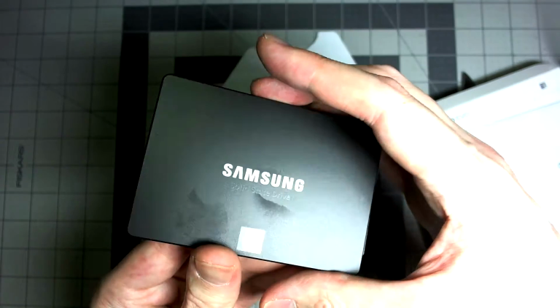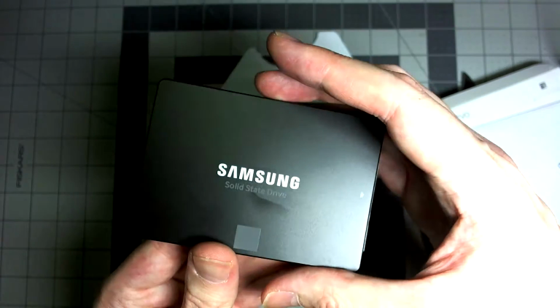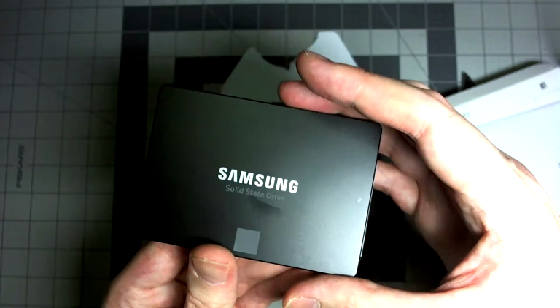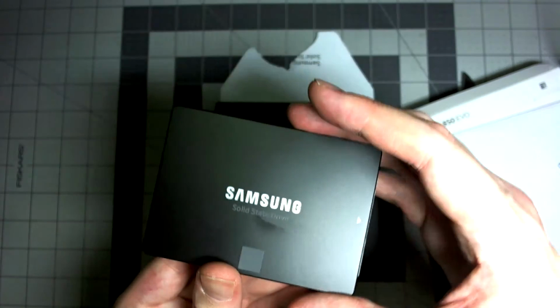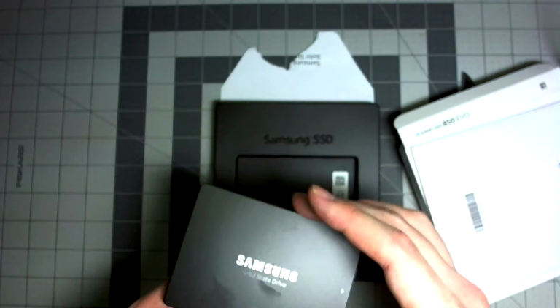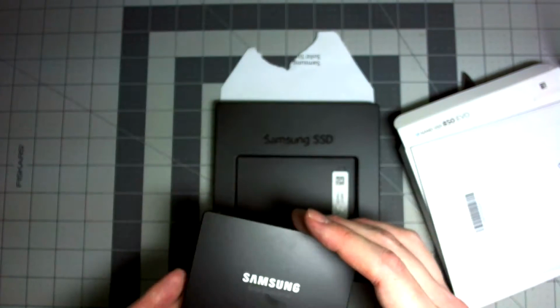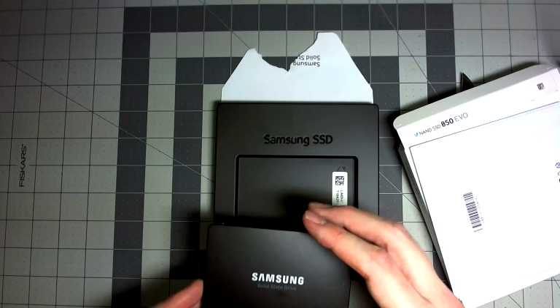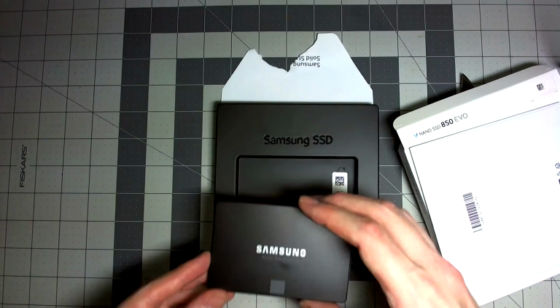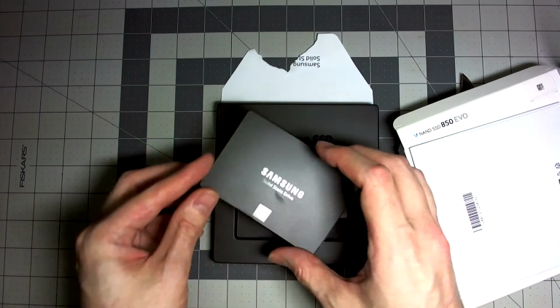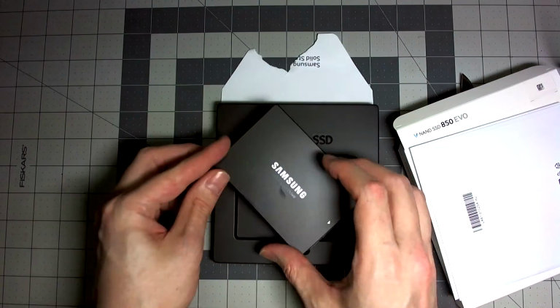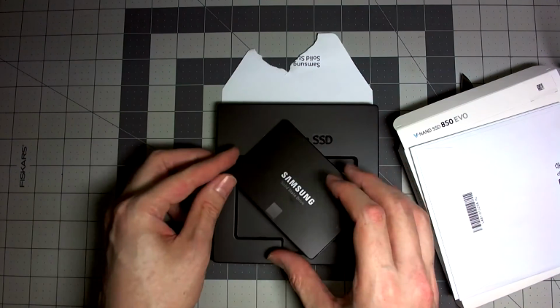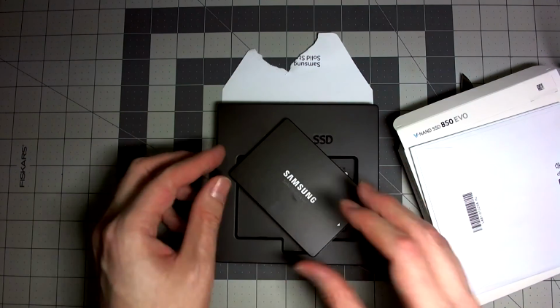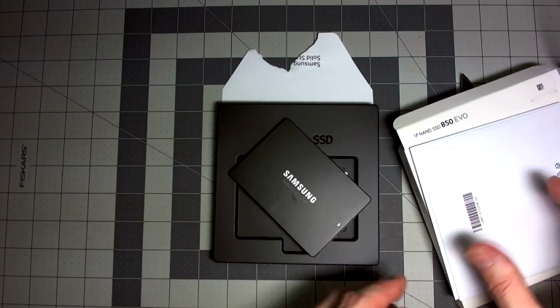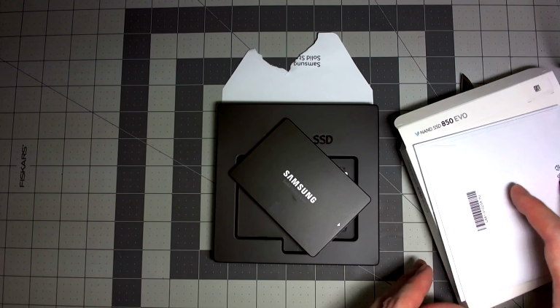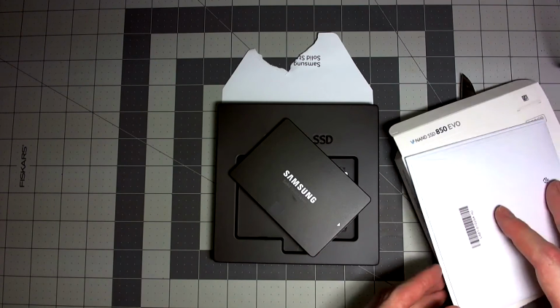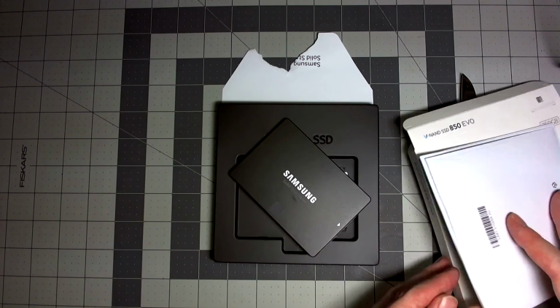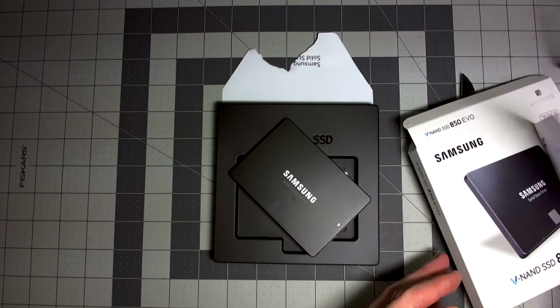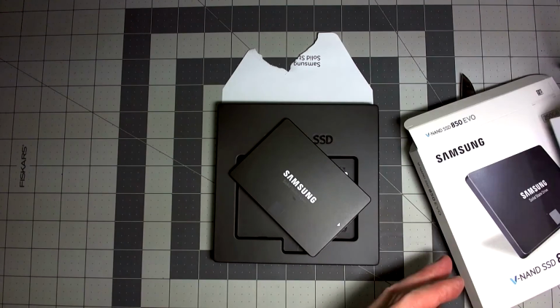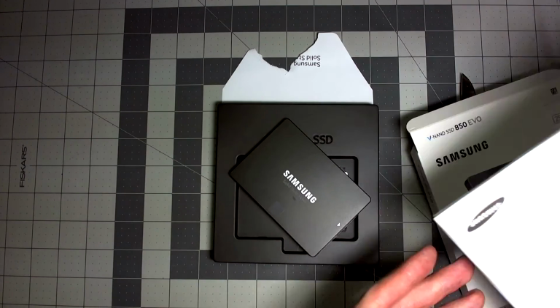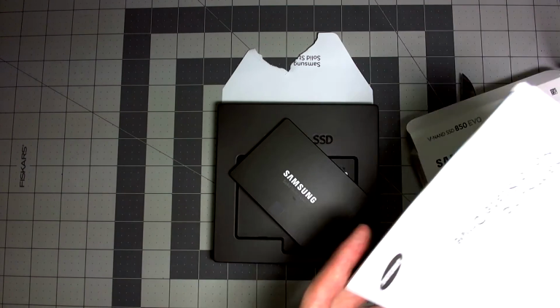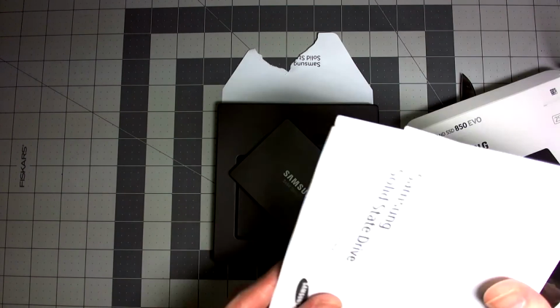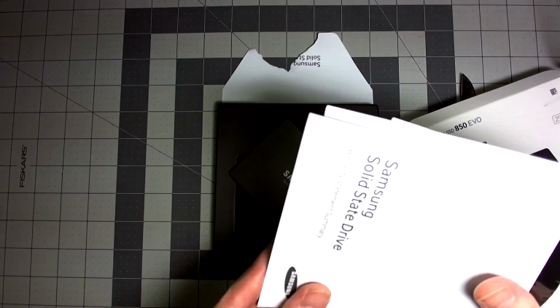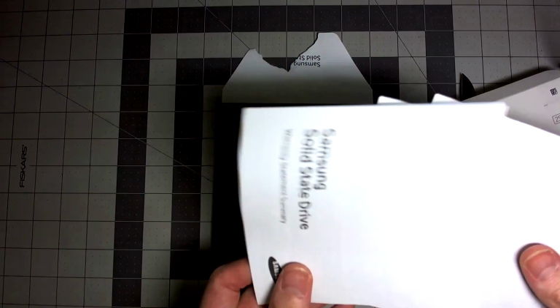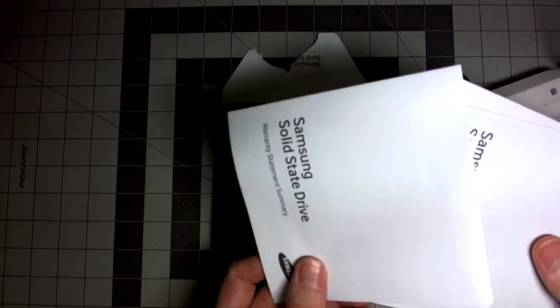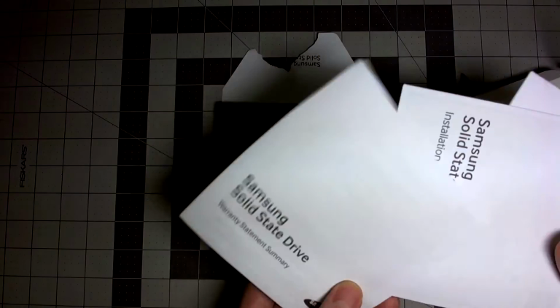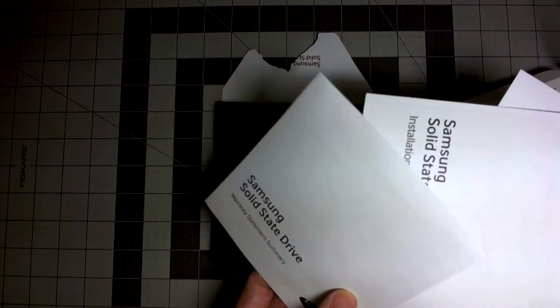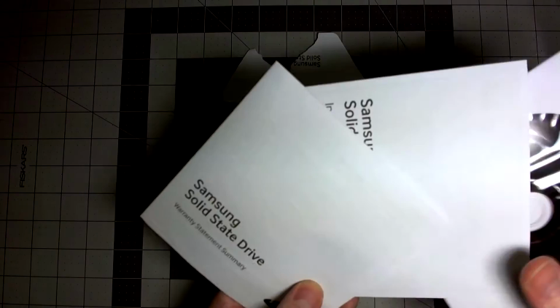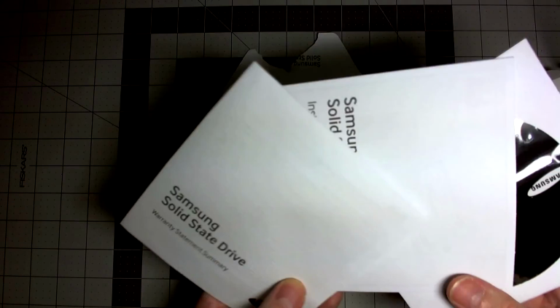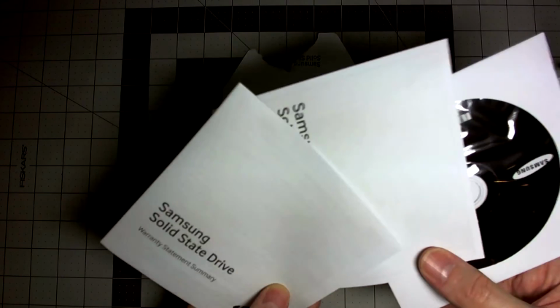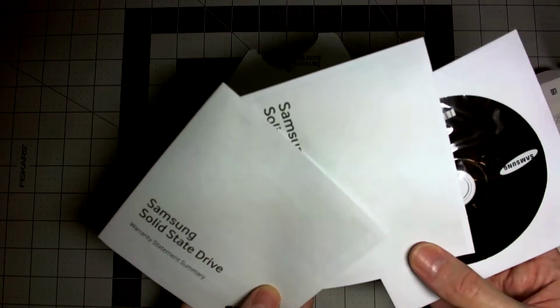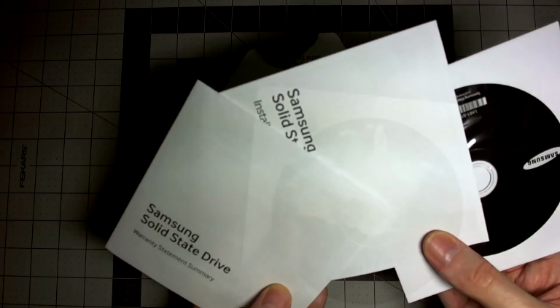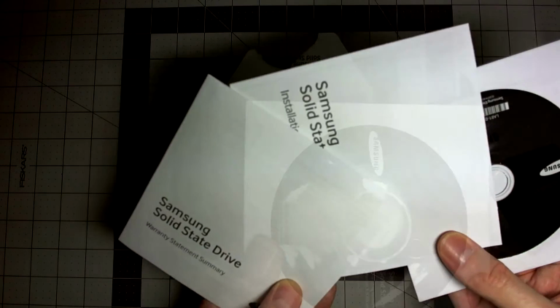It comes with a couple of manuals and guides. Most of the useful stuff is on the CD, and there are also instructions on the CD as well.